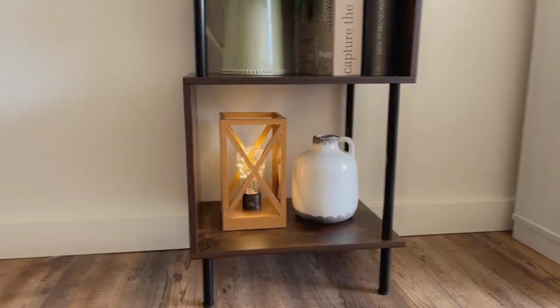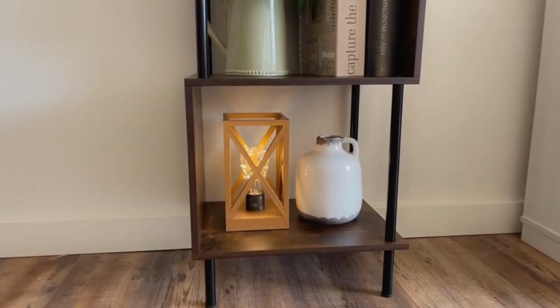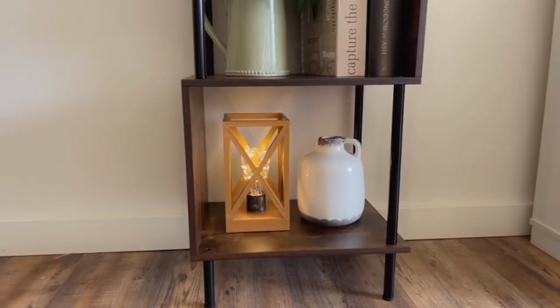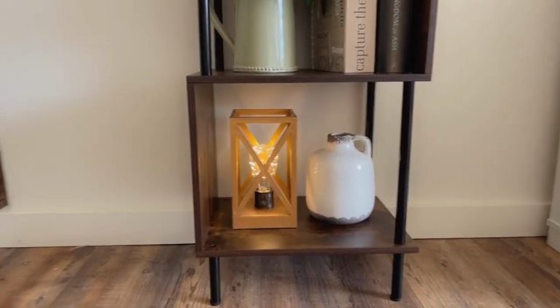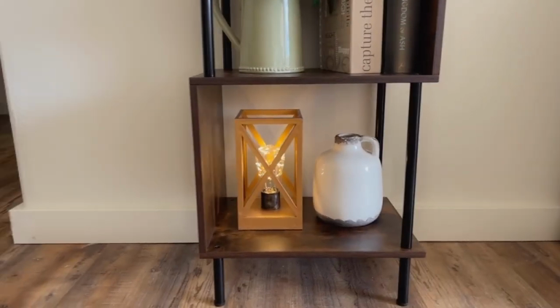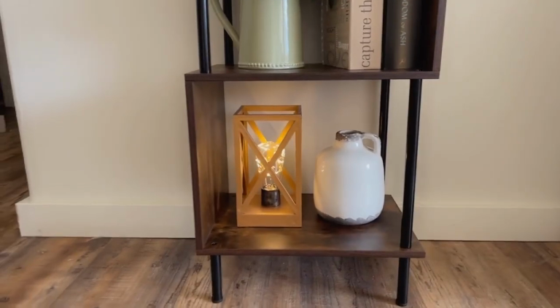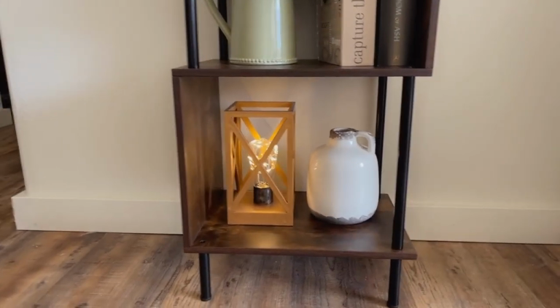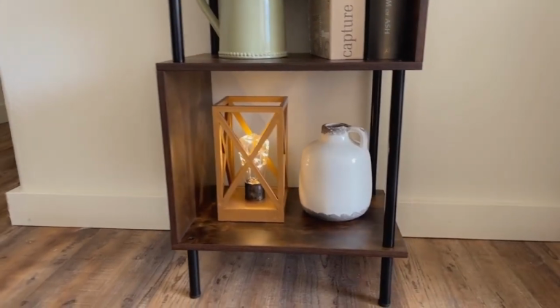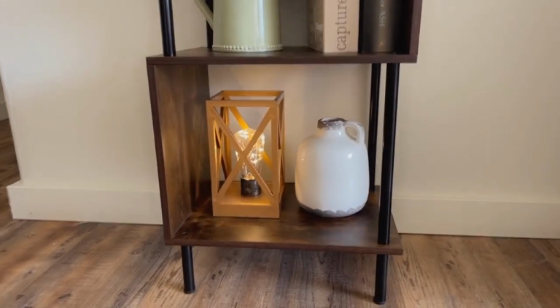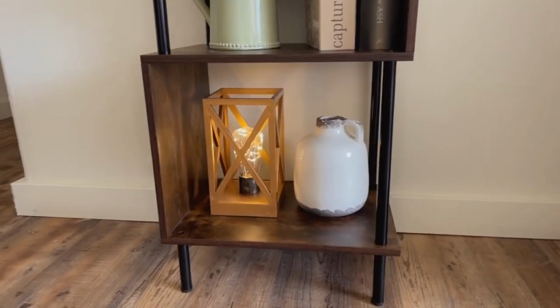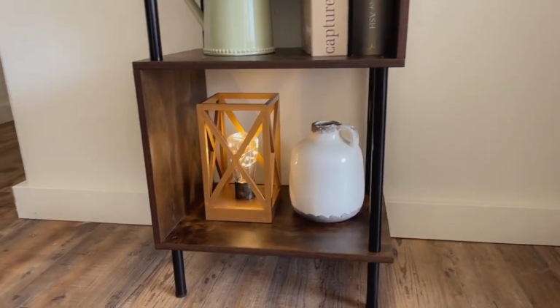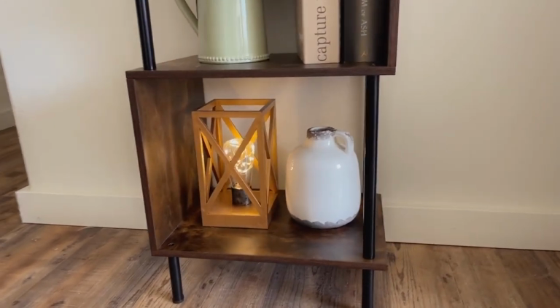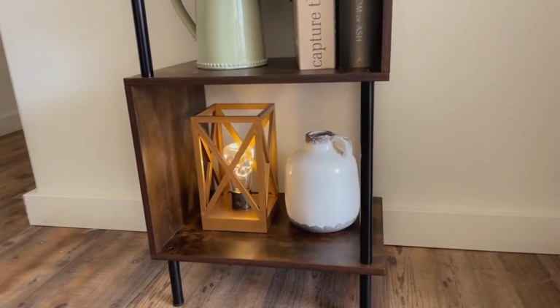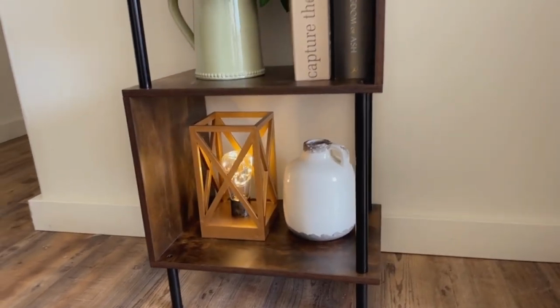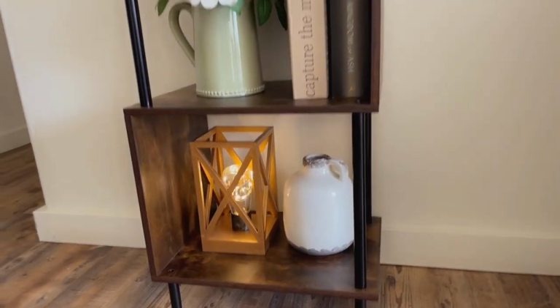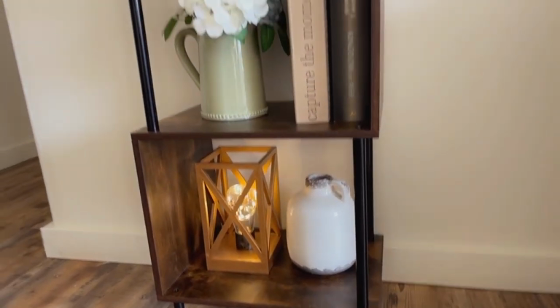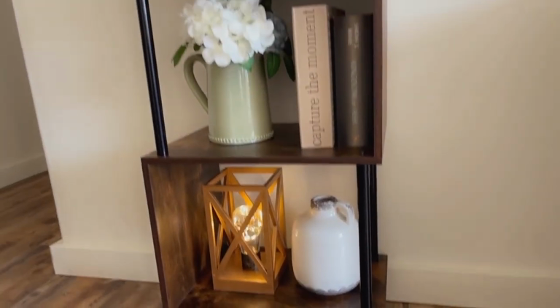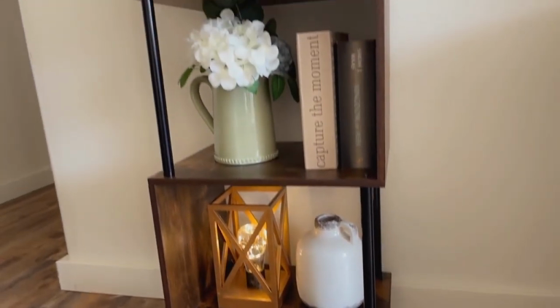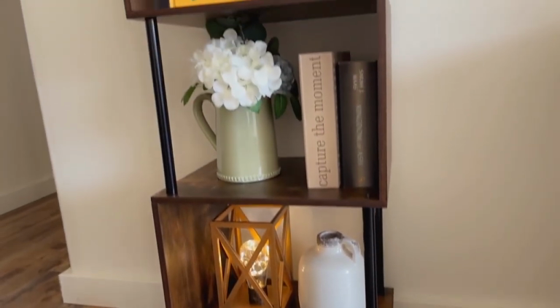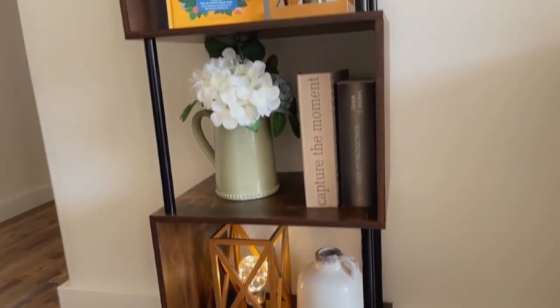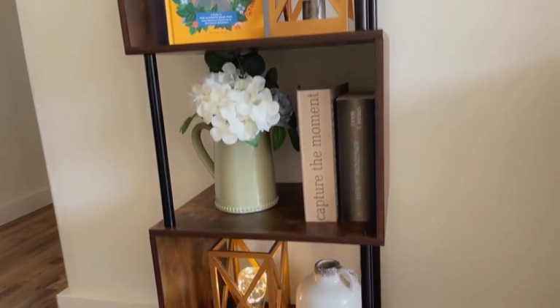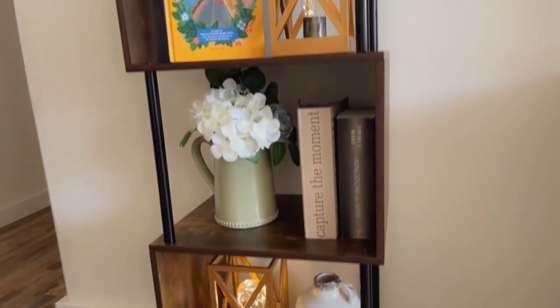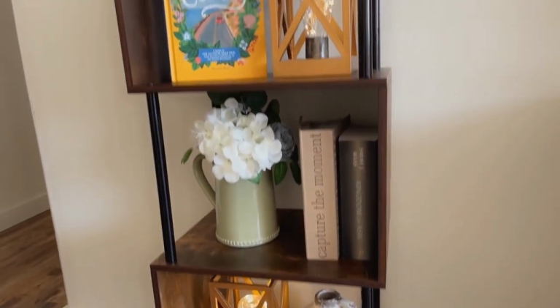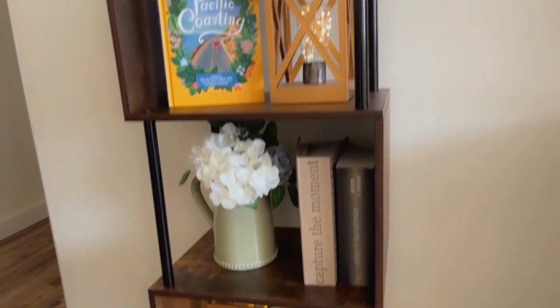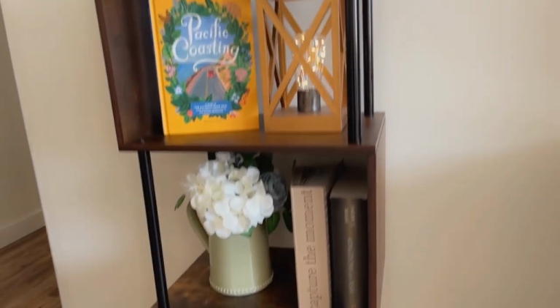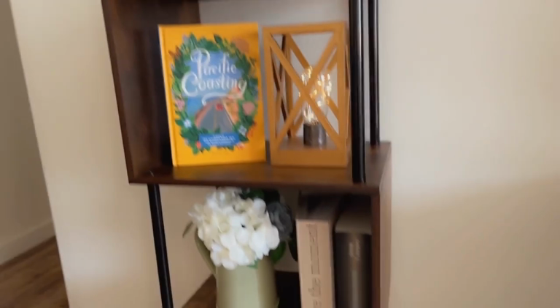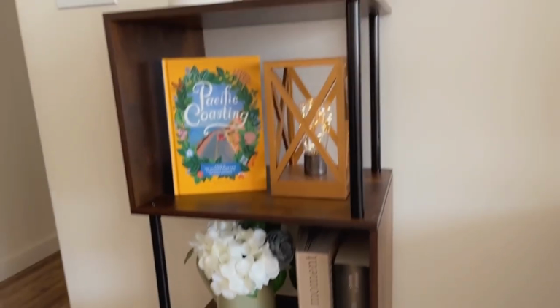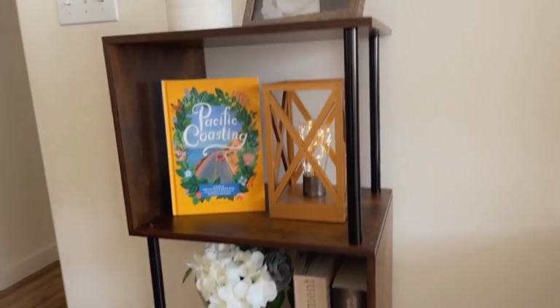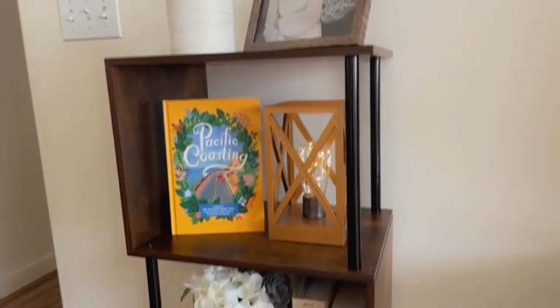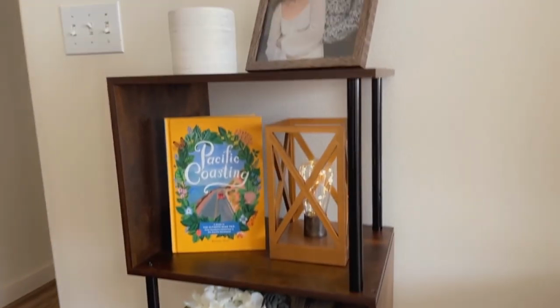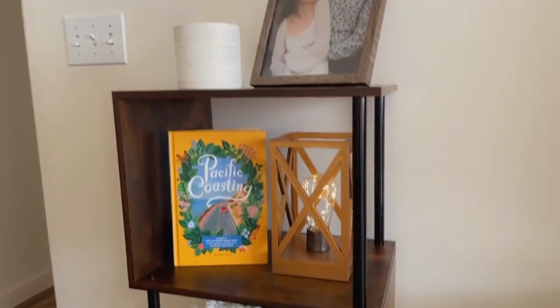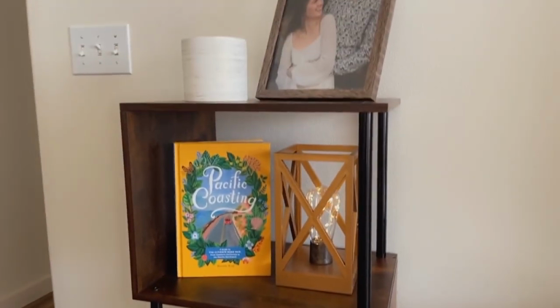This was also super easy to put together and the instructions were so great. They gave you everything you needed and more.